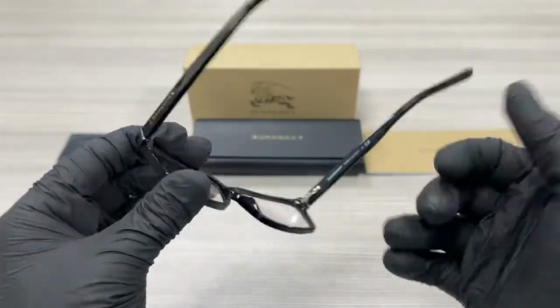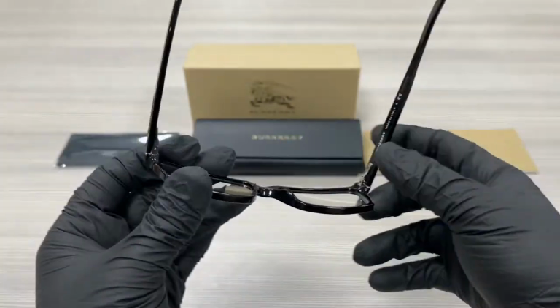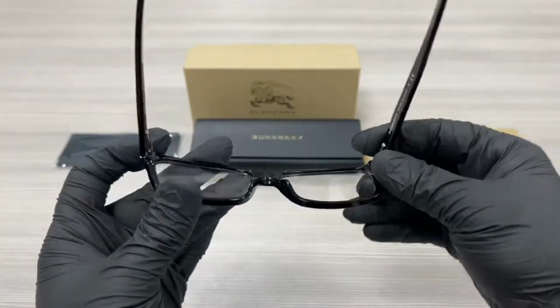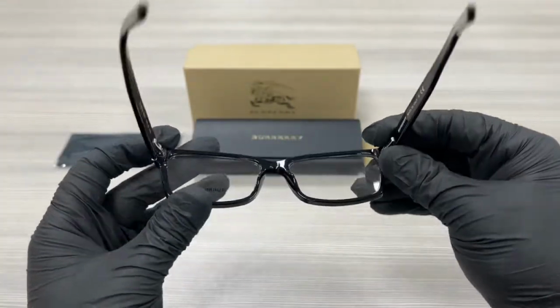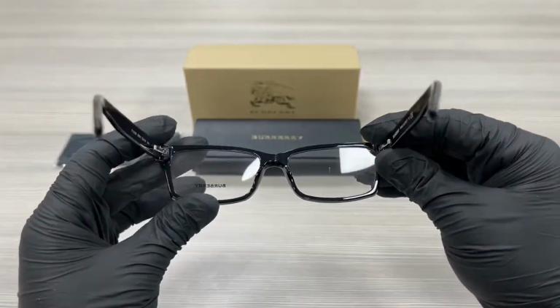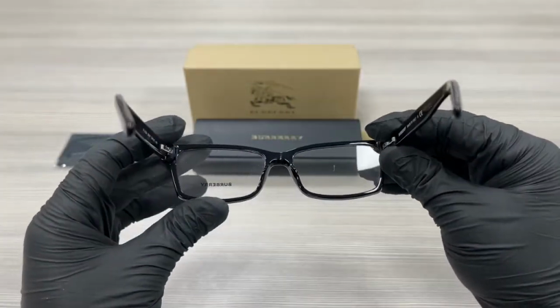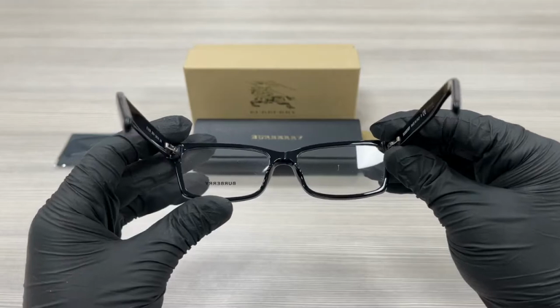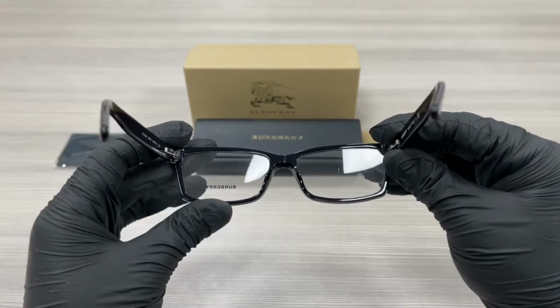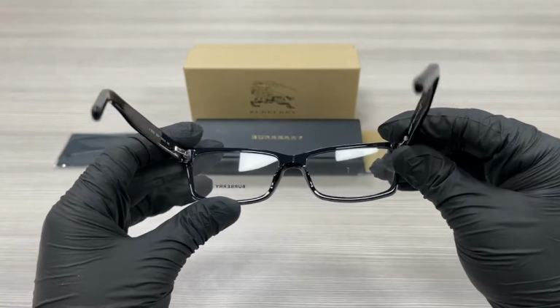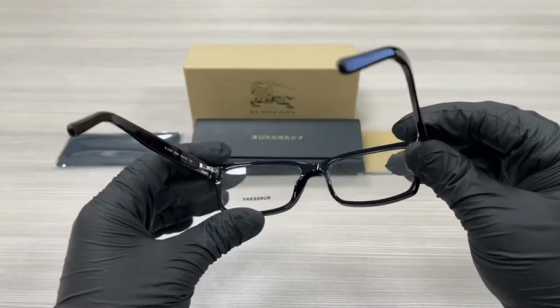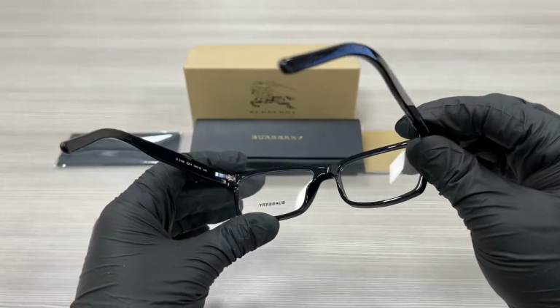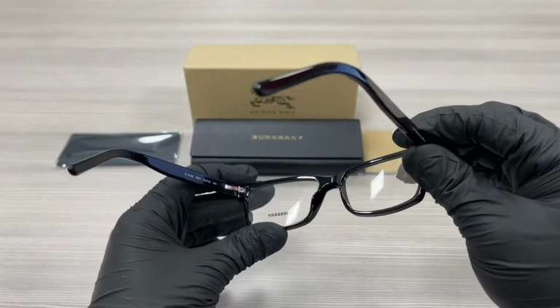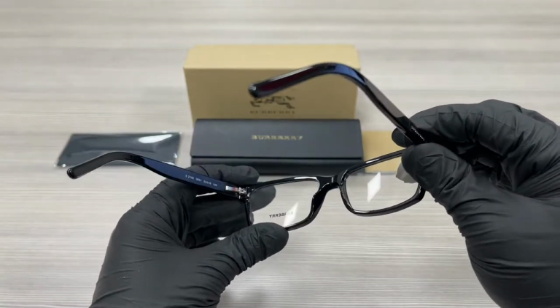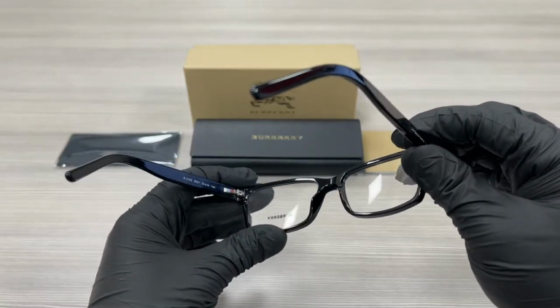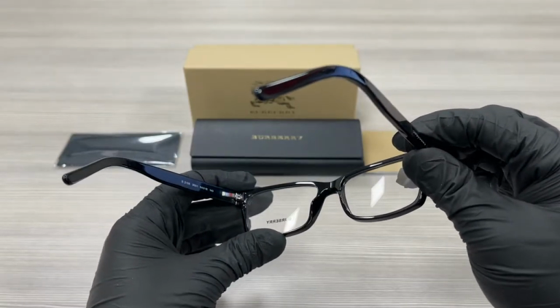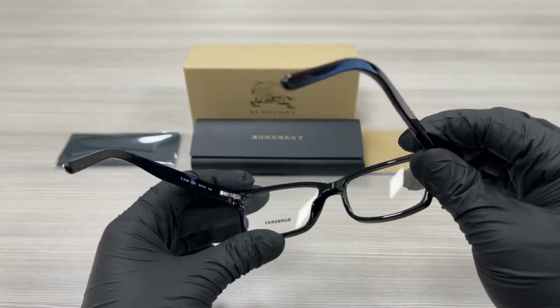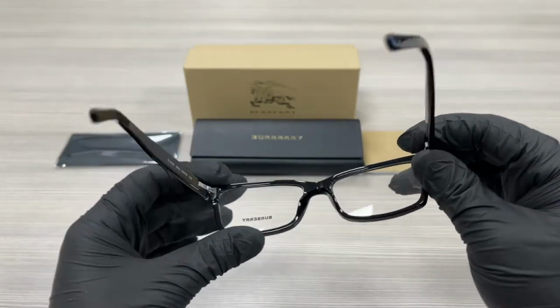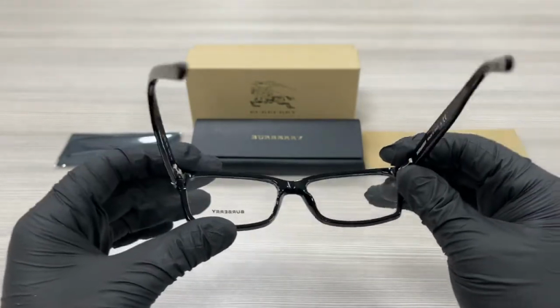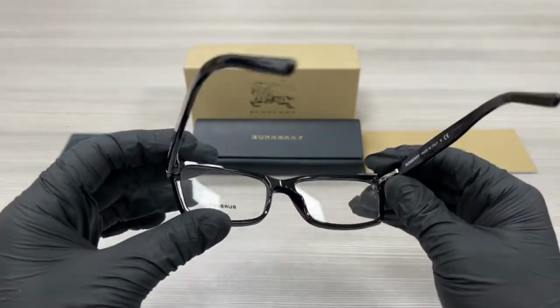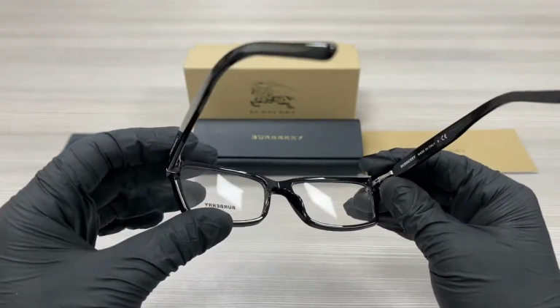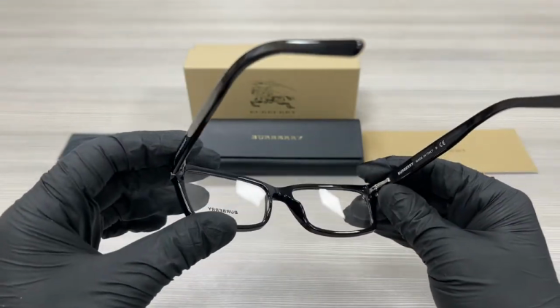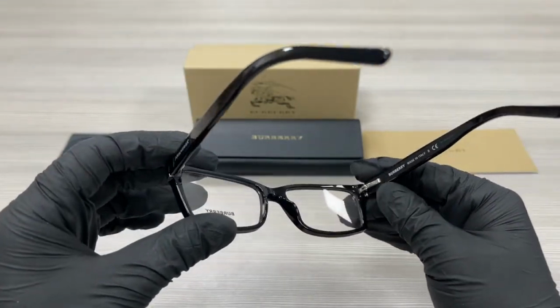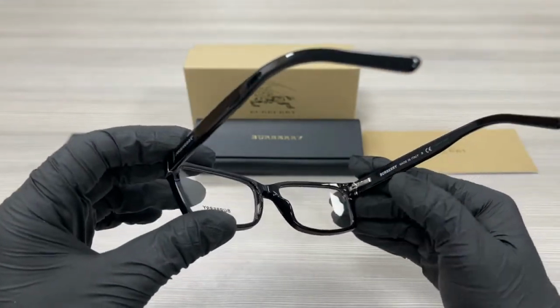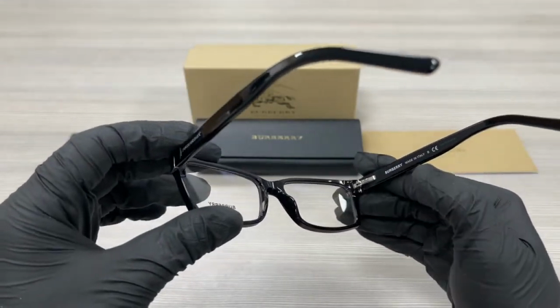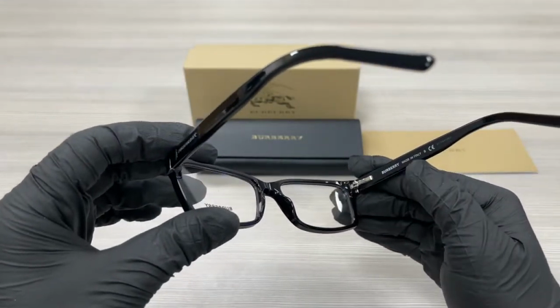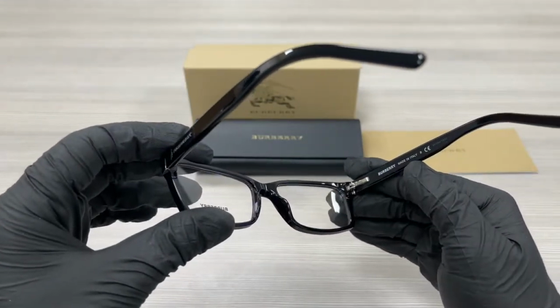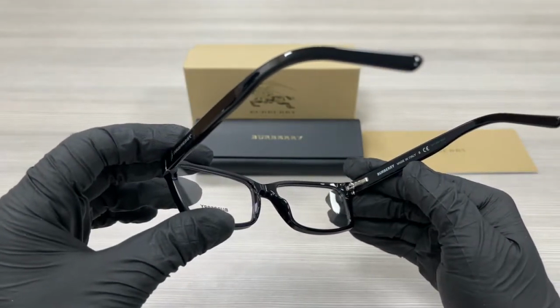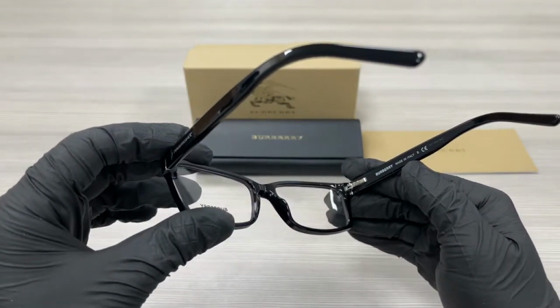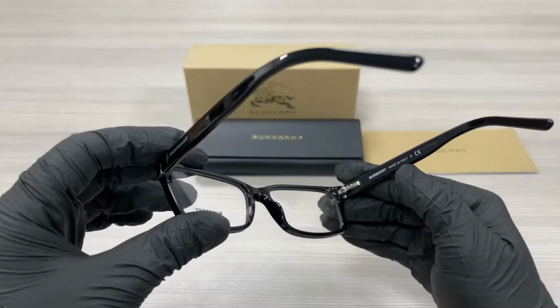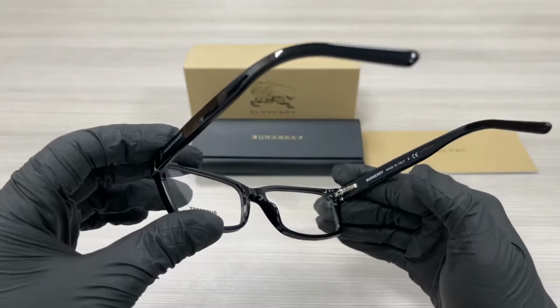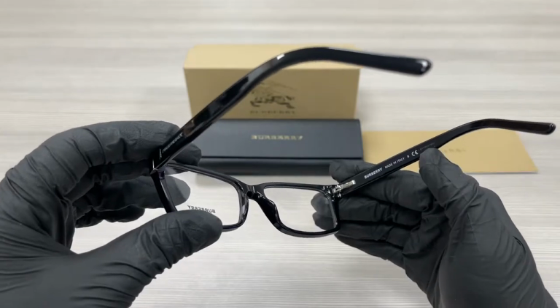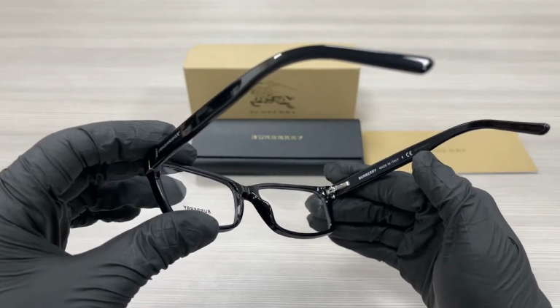This is the inside of the frame. This frame is made in Italy, and this is the serial number.